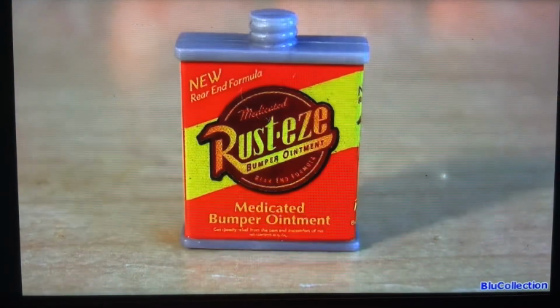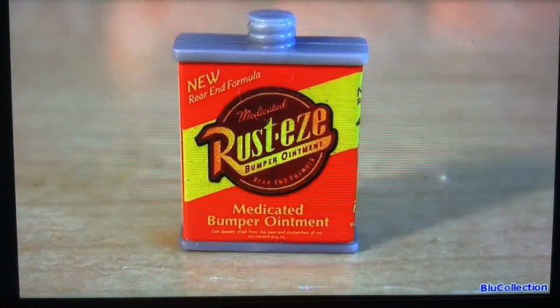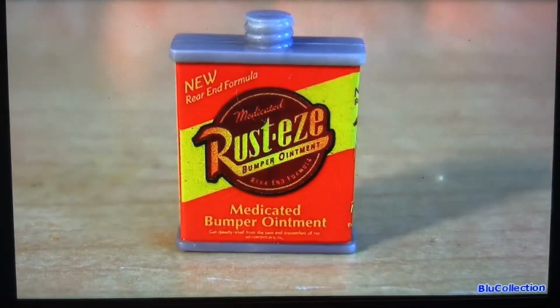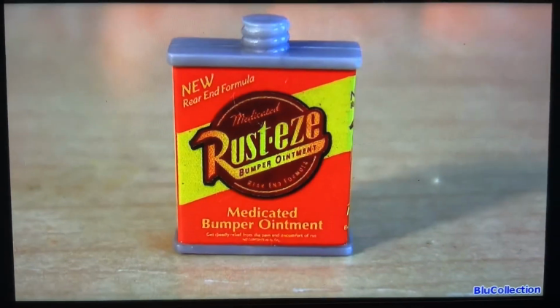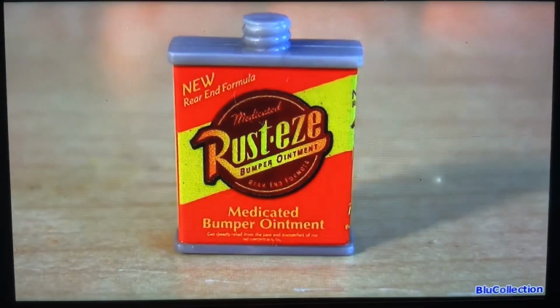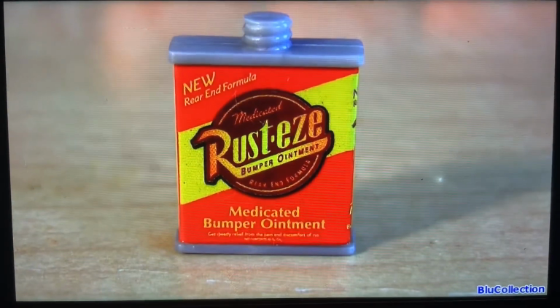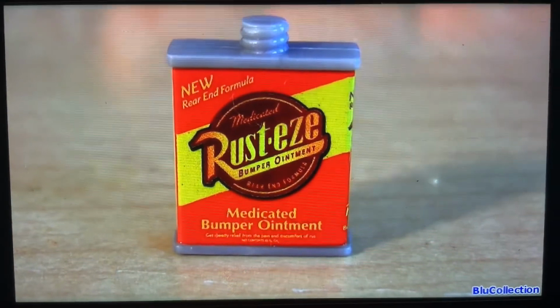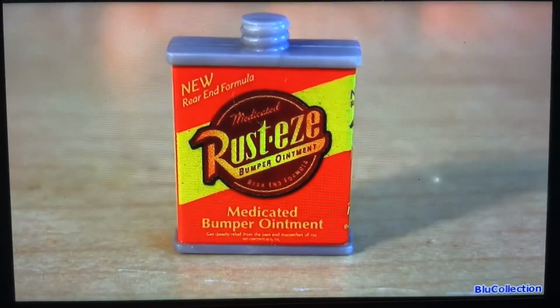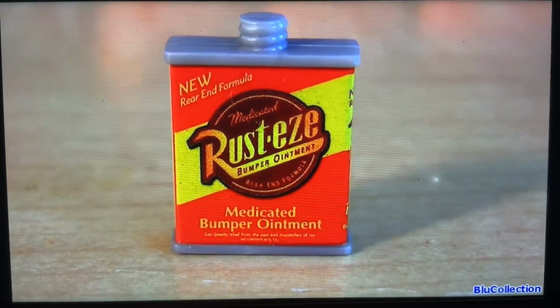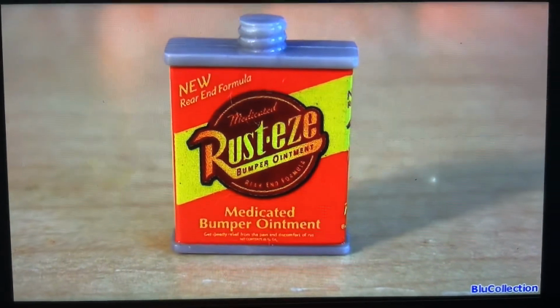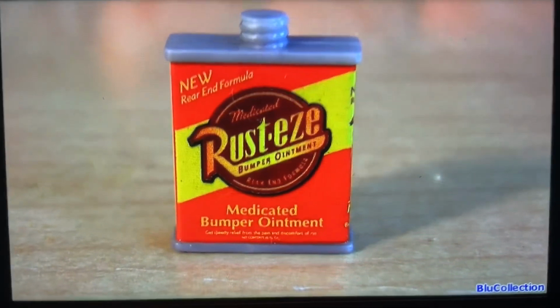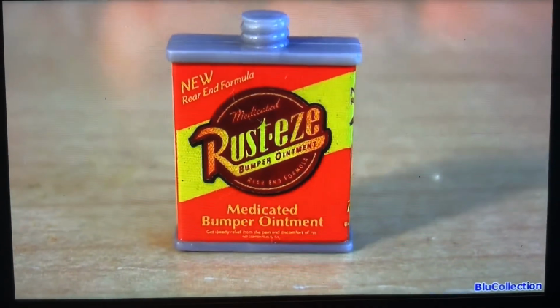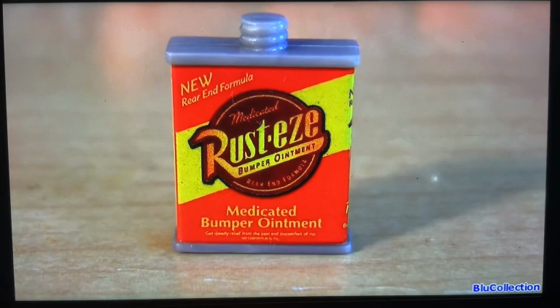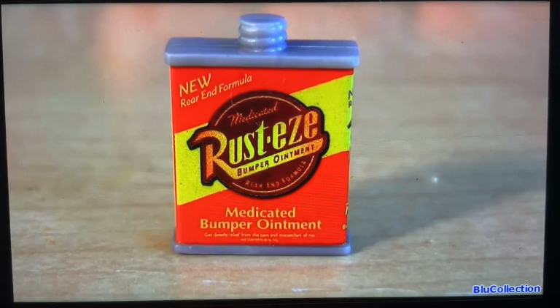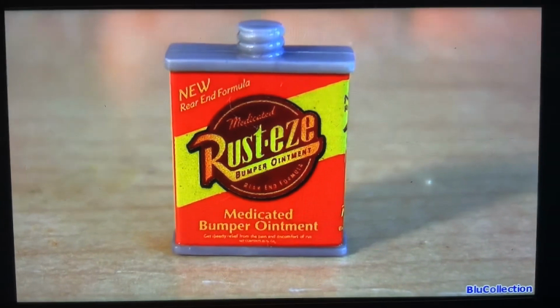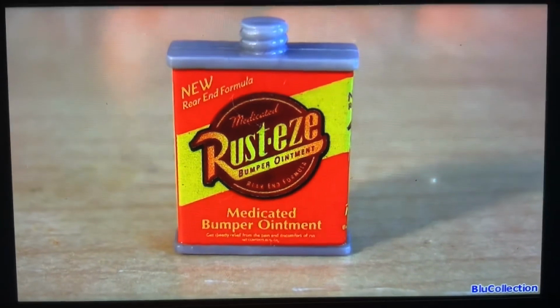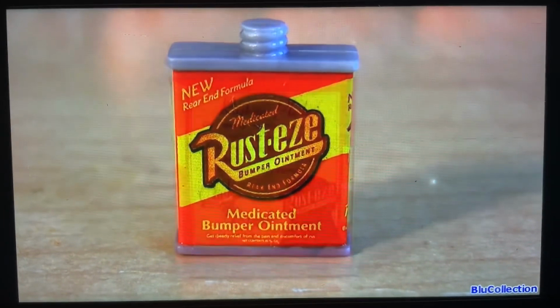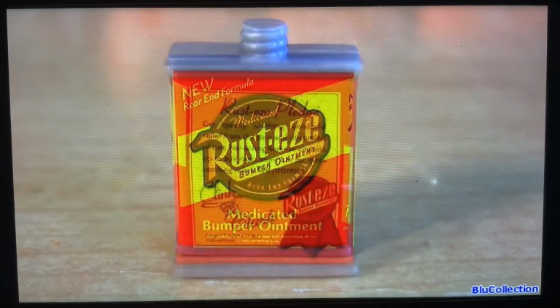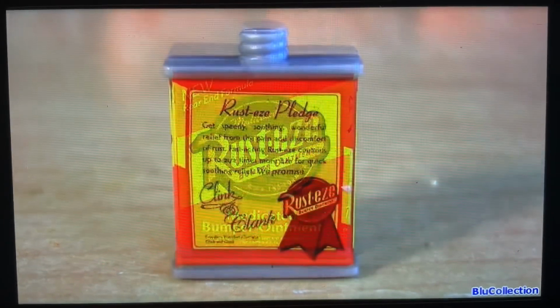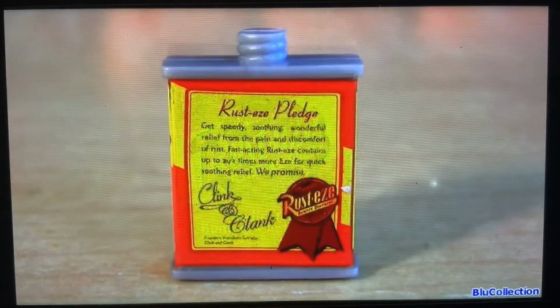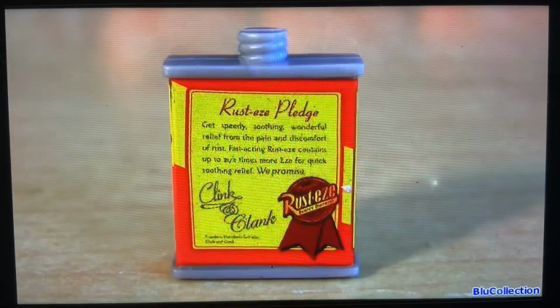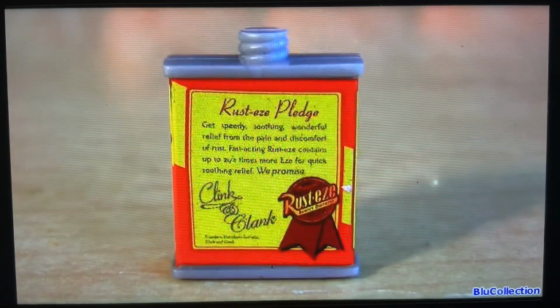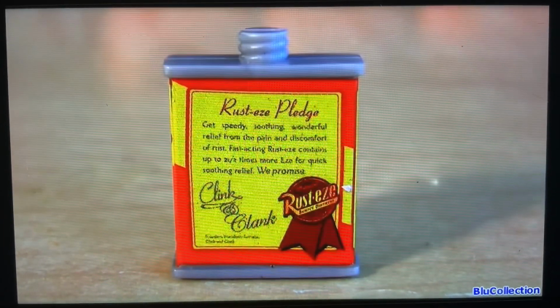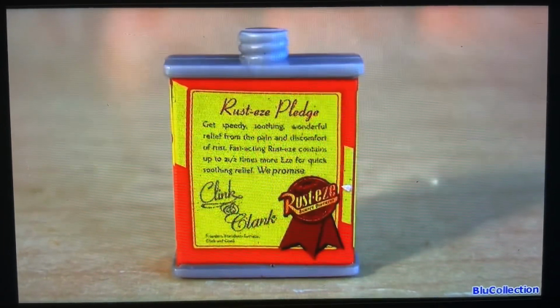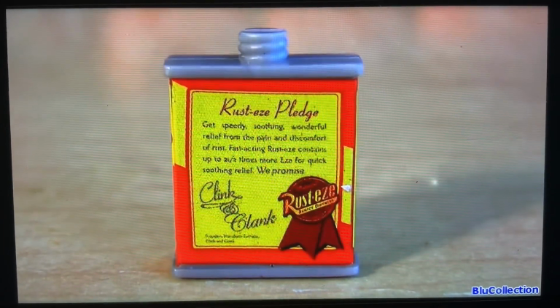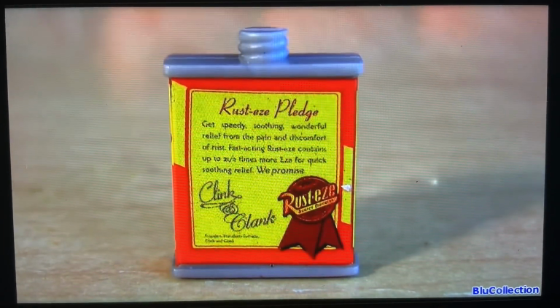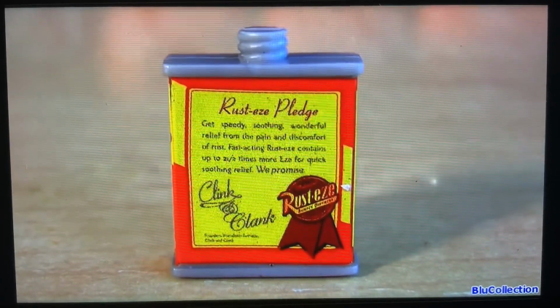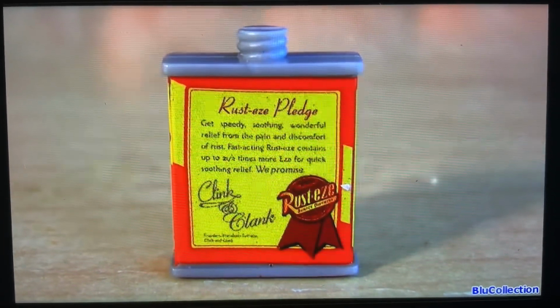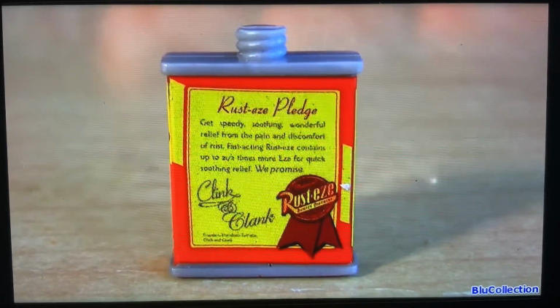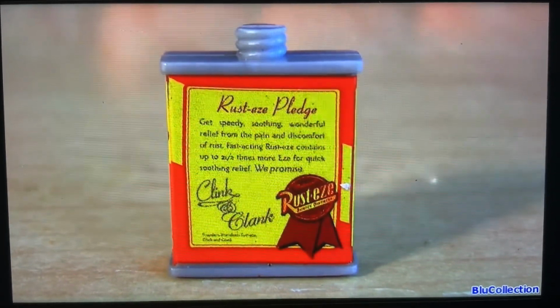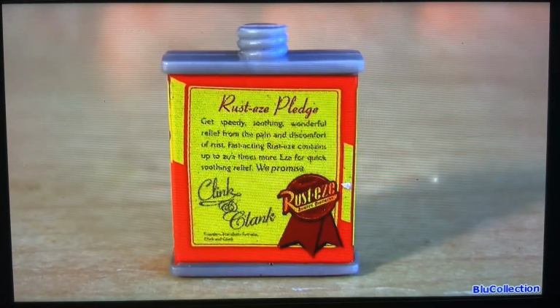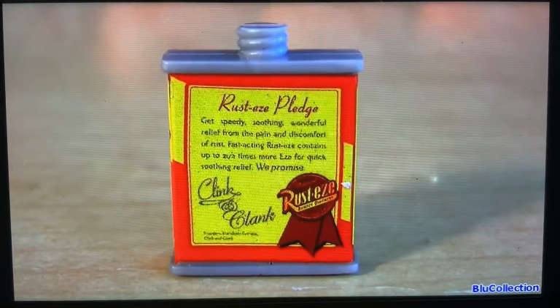The Rusteze can is made of plastic, and in the back we have the Rusteze pledge.